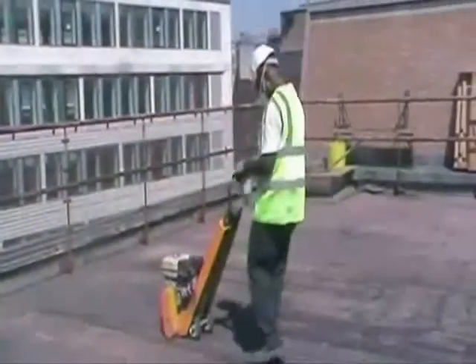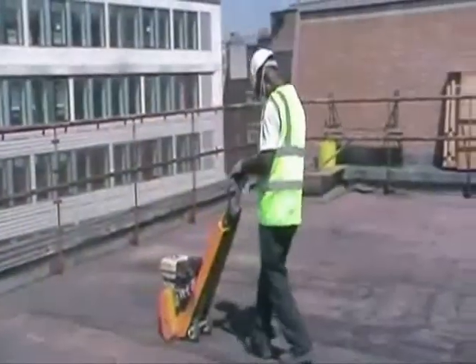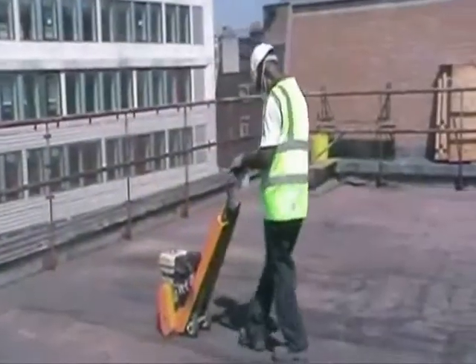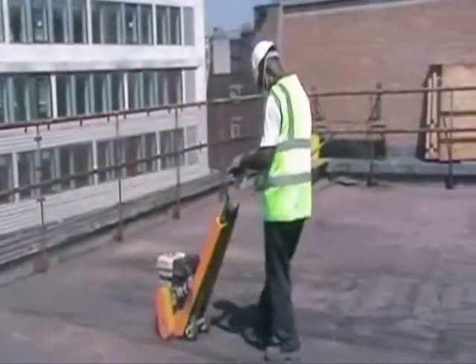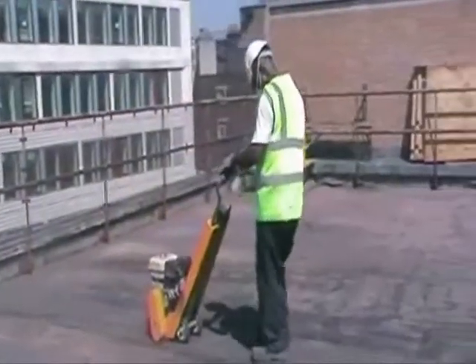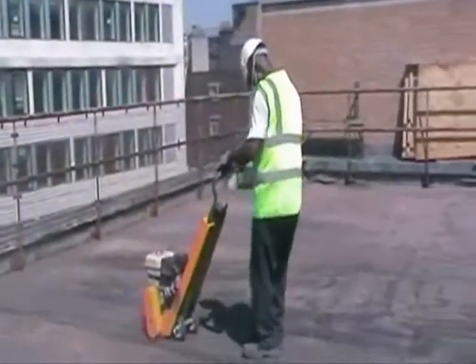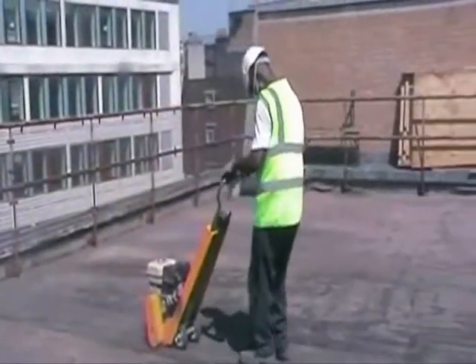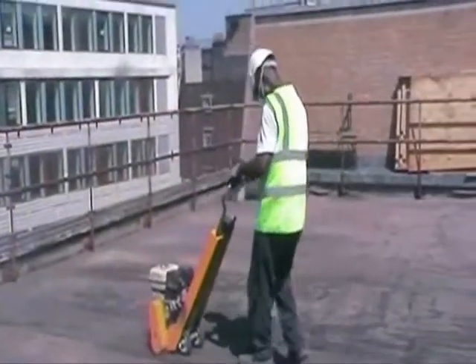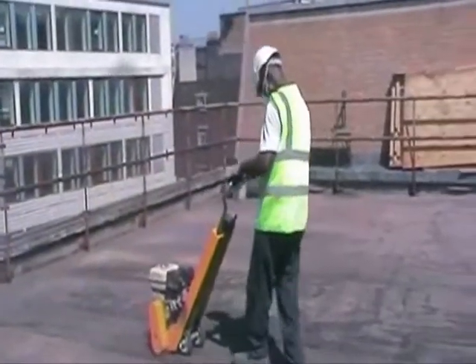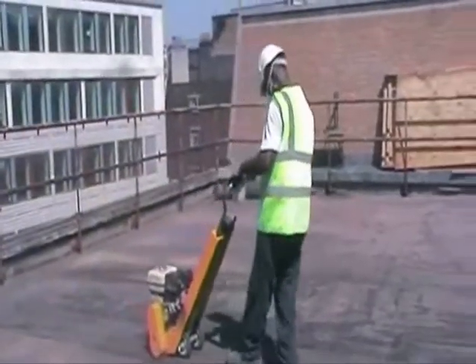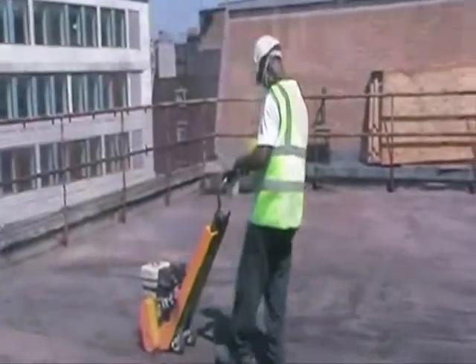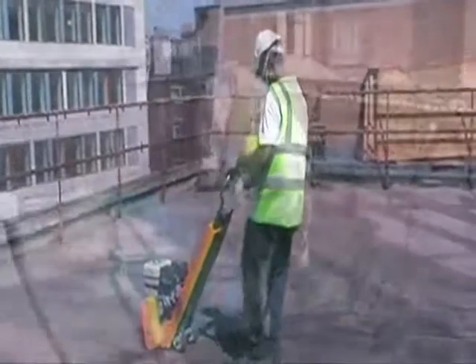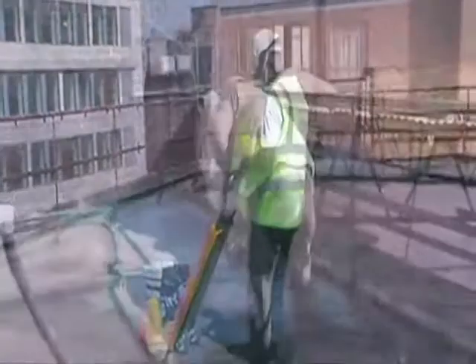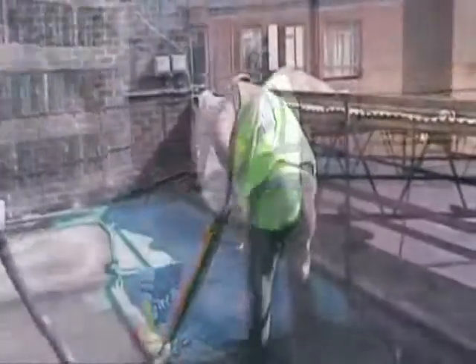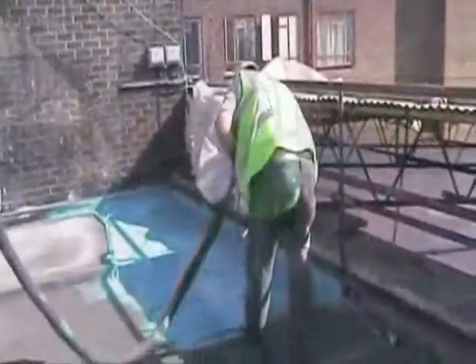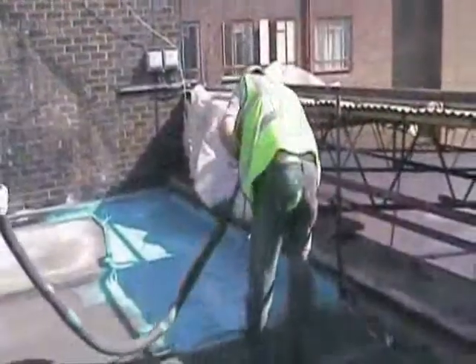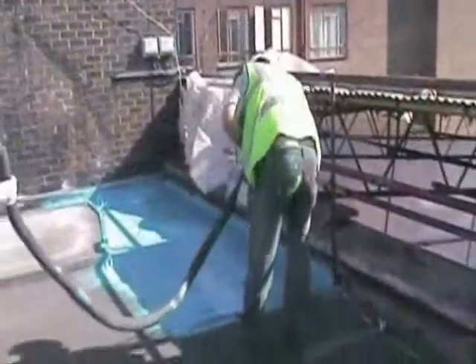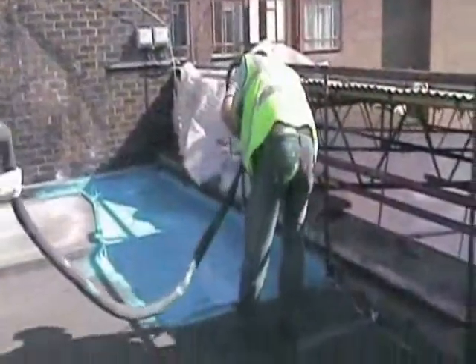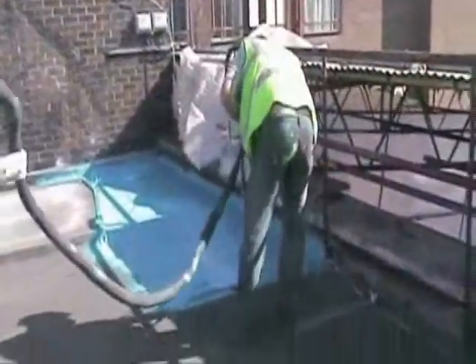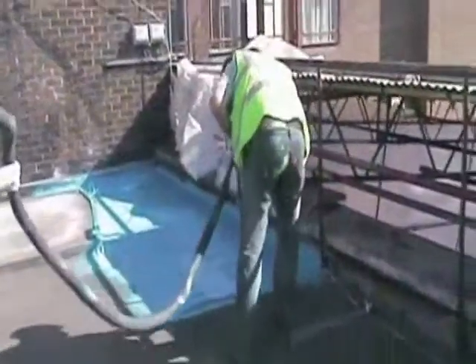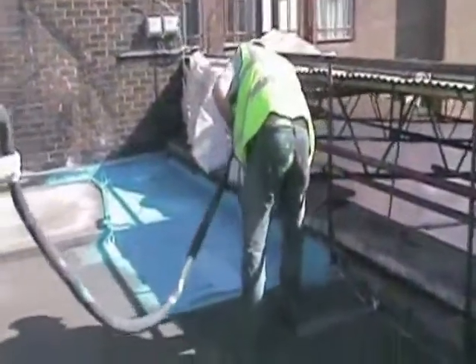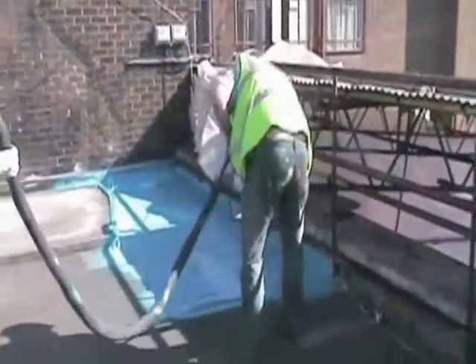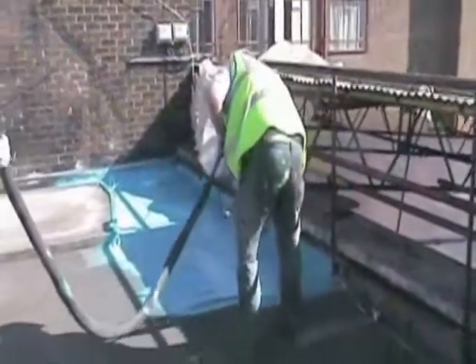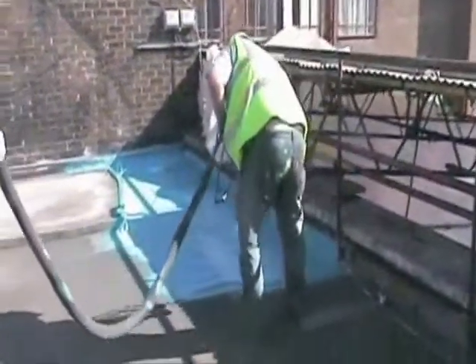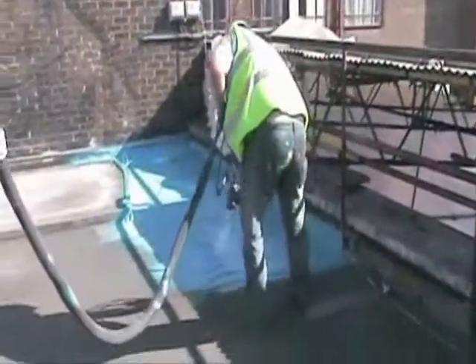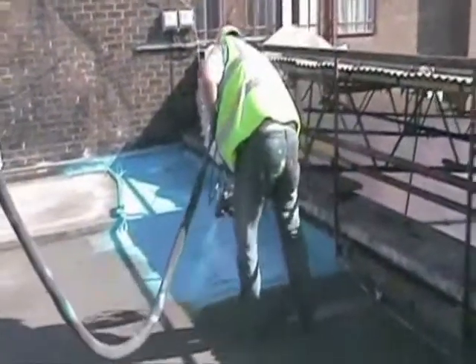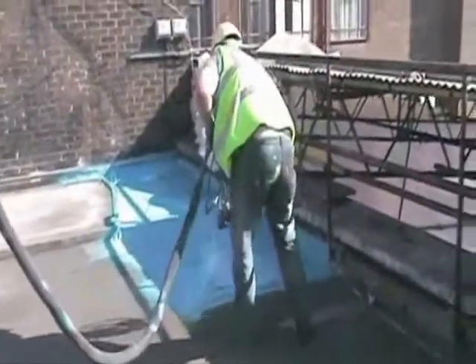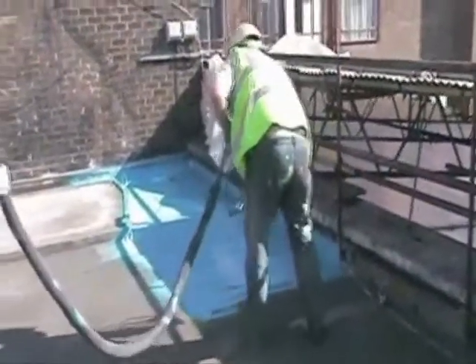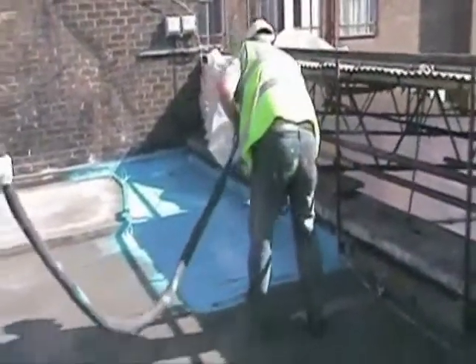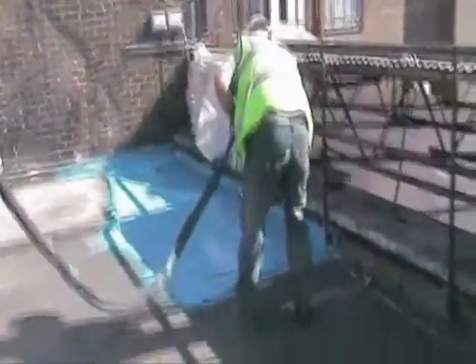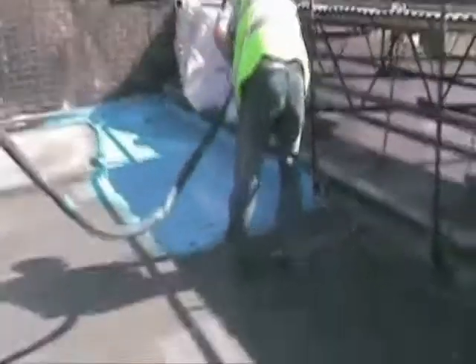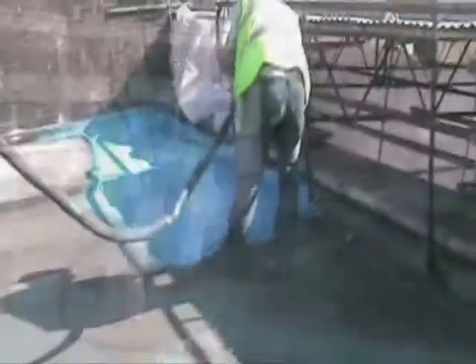With this asphalt refurbishment, the flat roof has been cleaned and primed prior to the application of Polyproof.